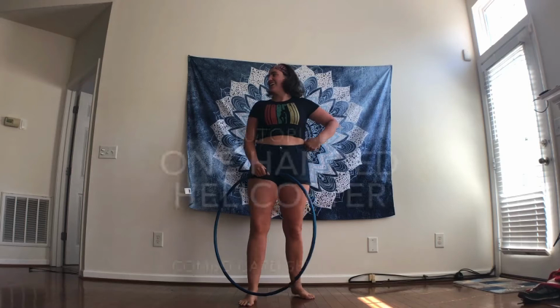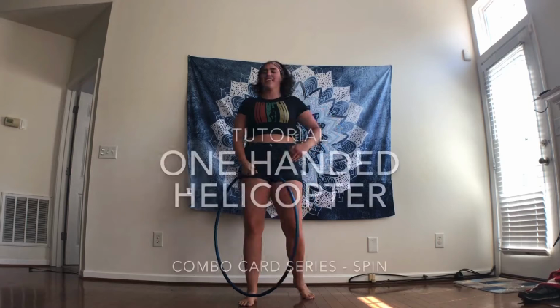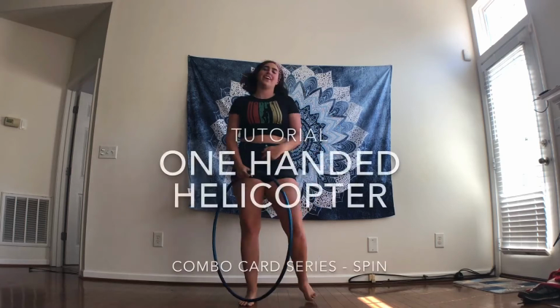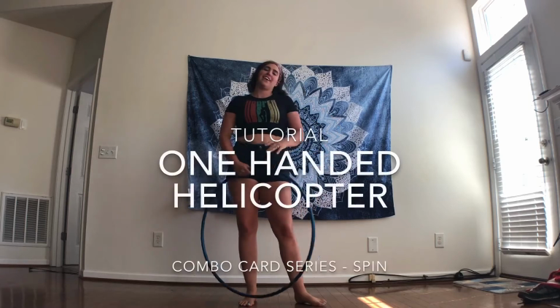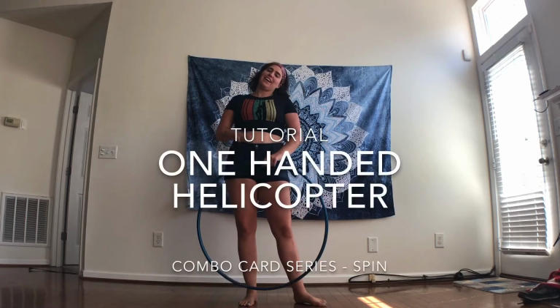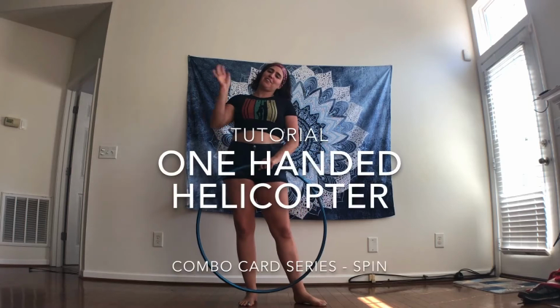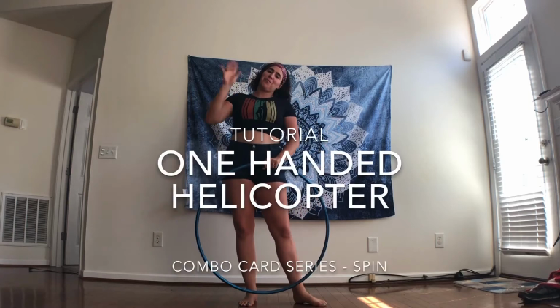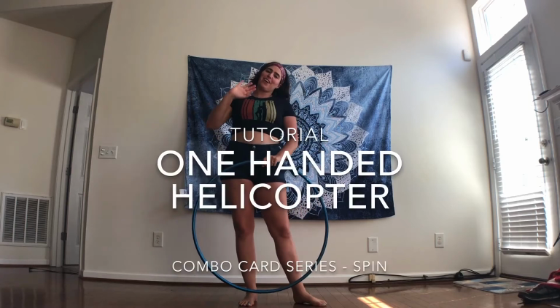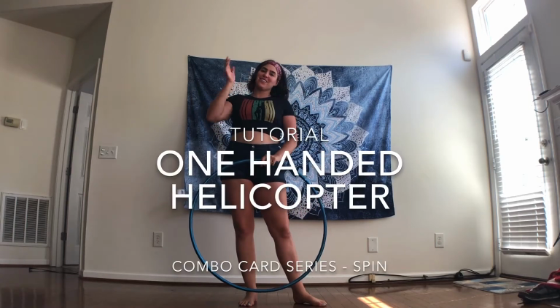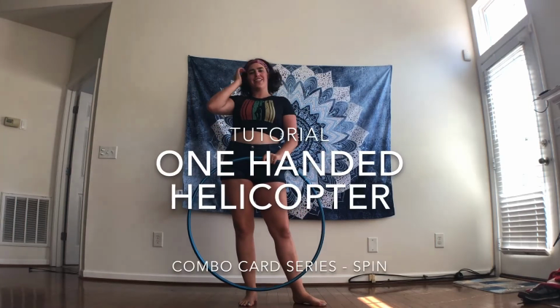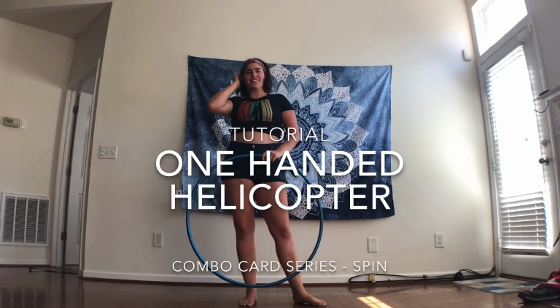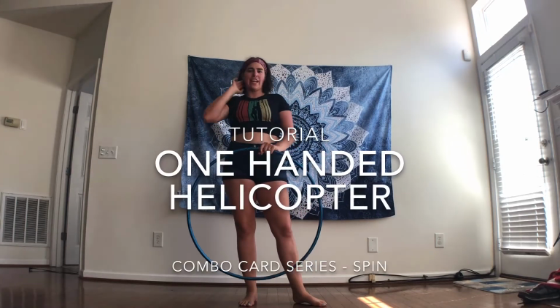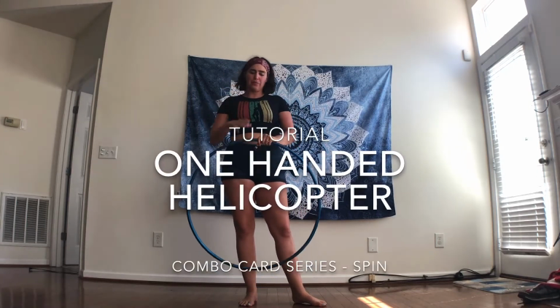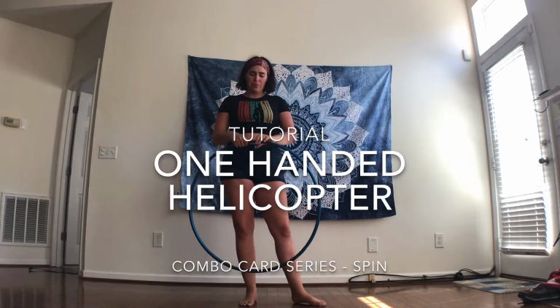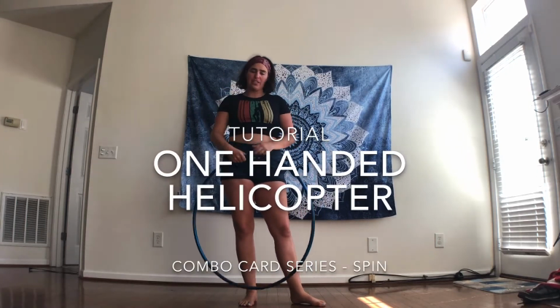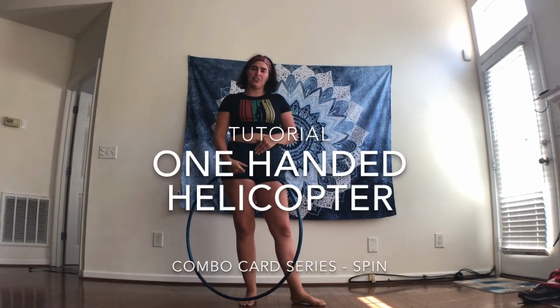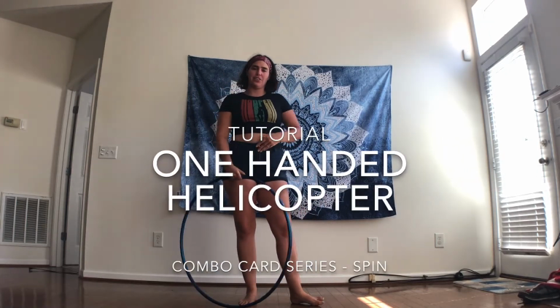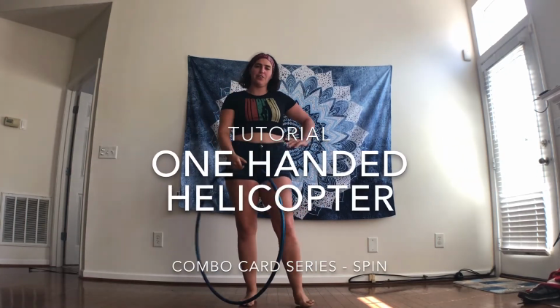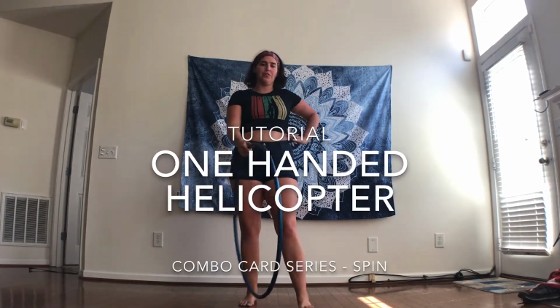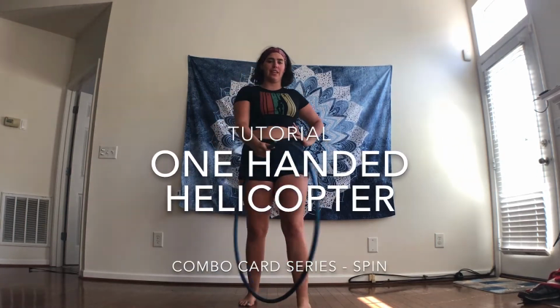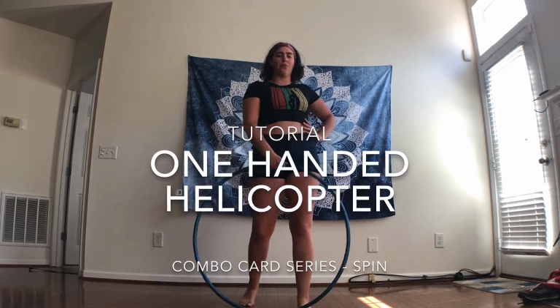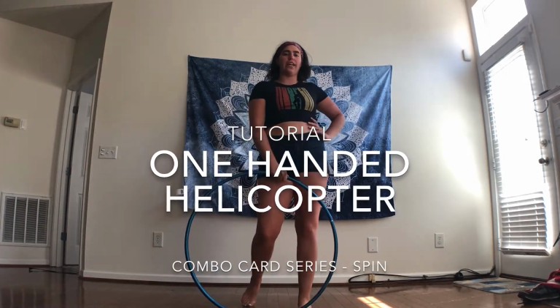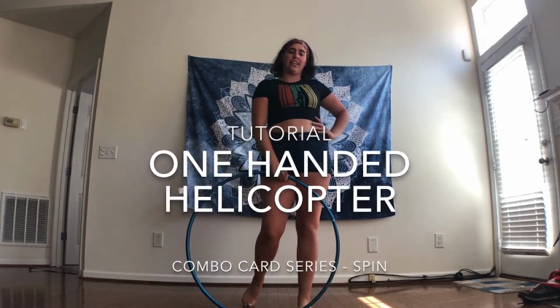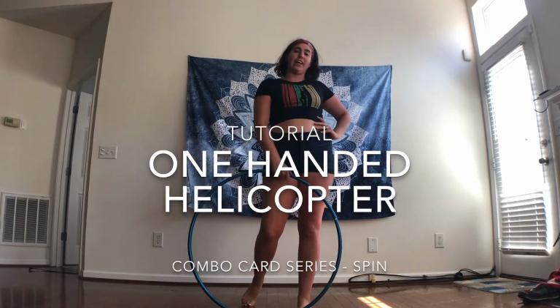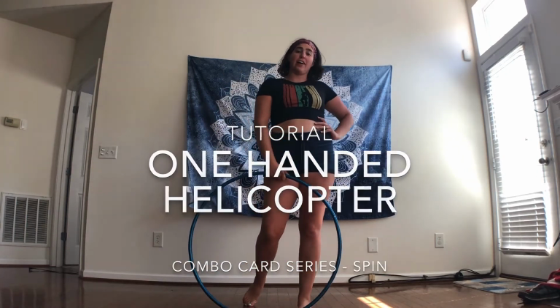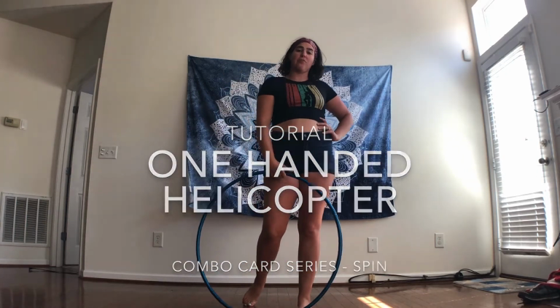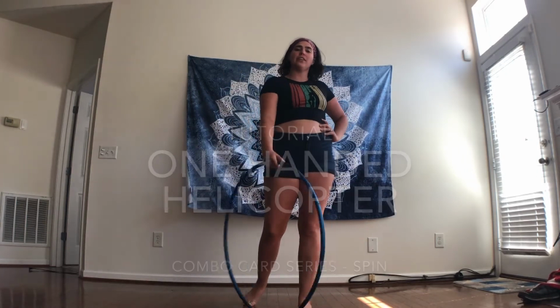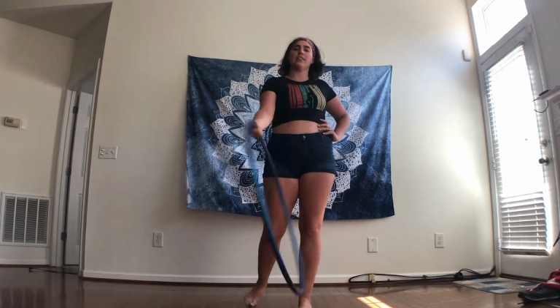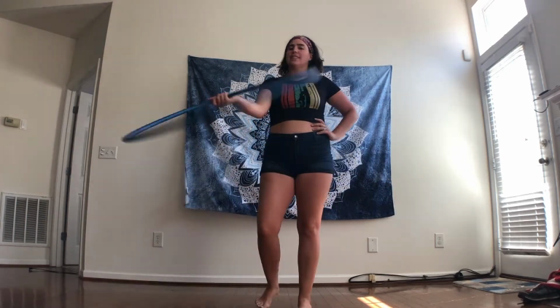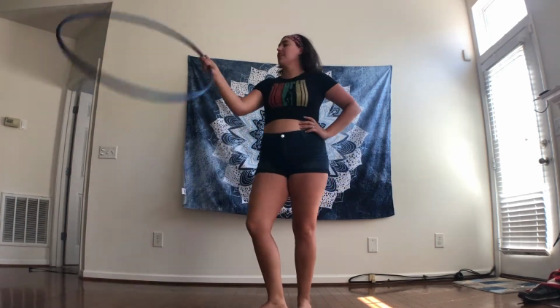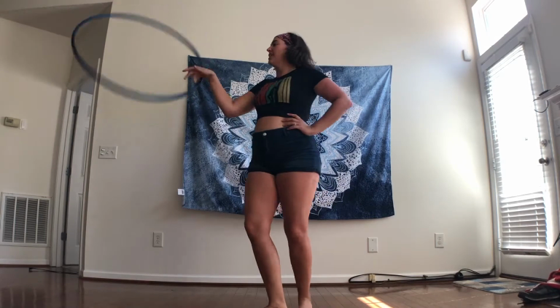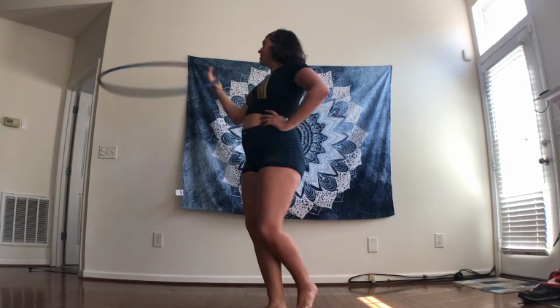Hello Hoopers! Today I'm going to be teaching you the one-handed helicopter. It looks like this.